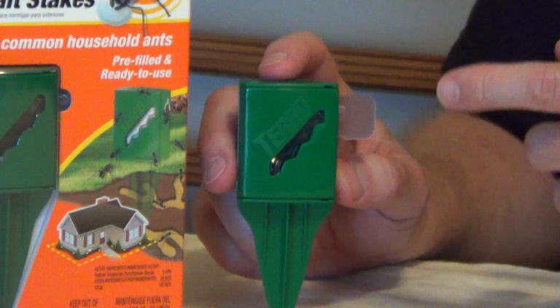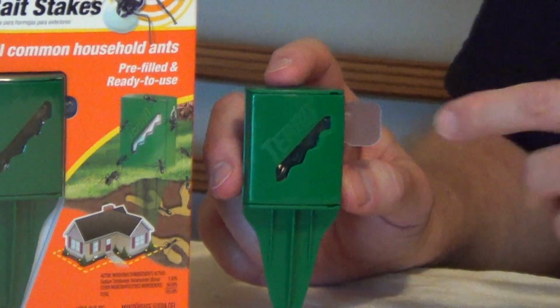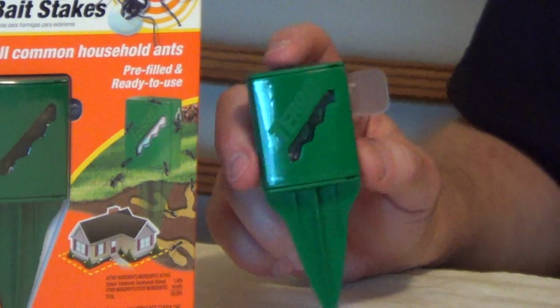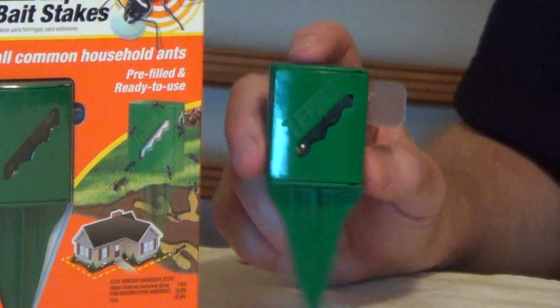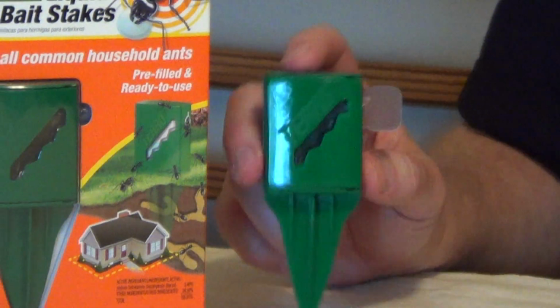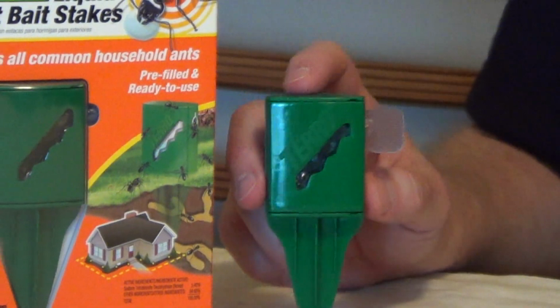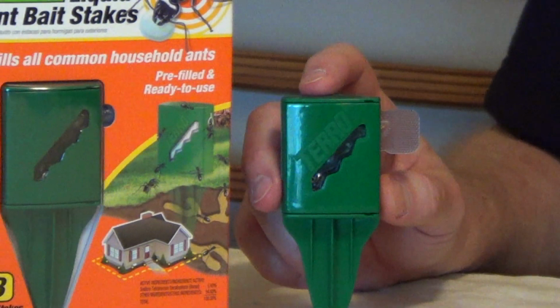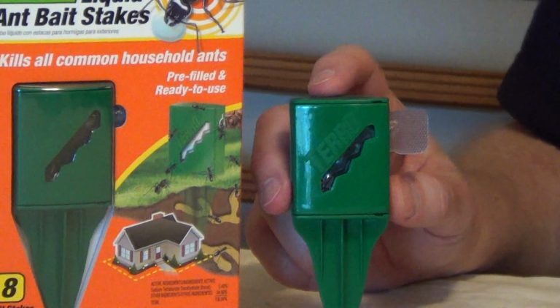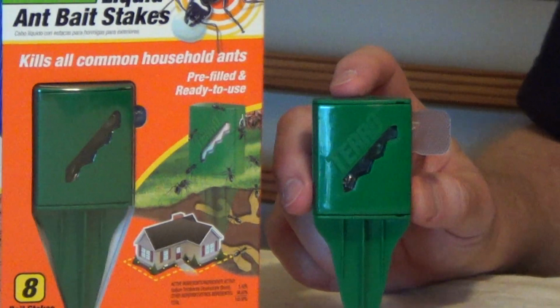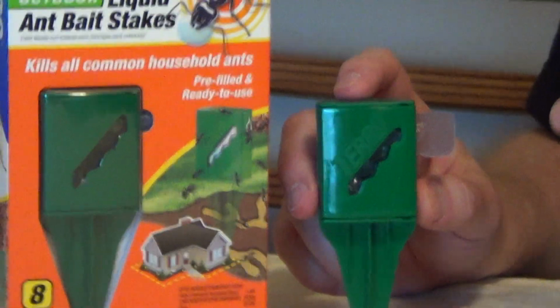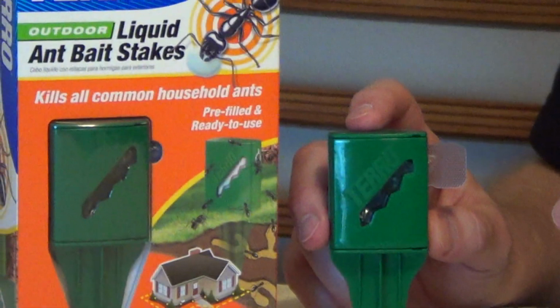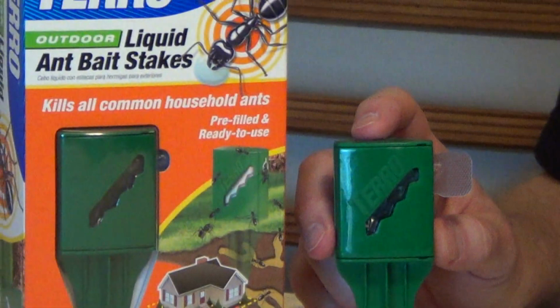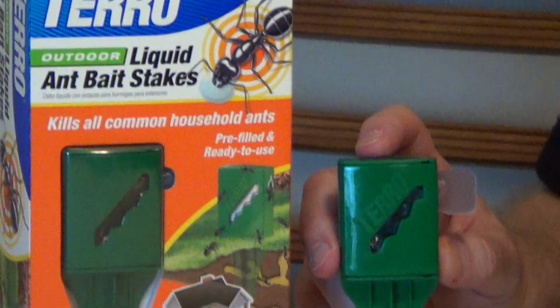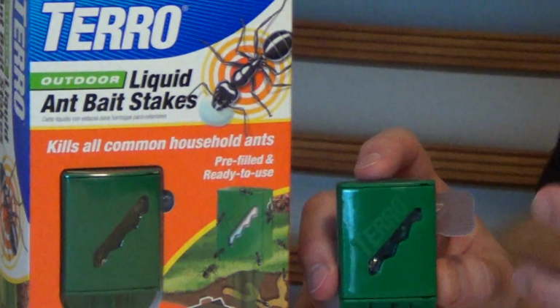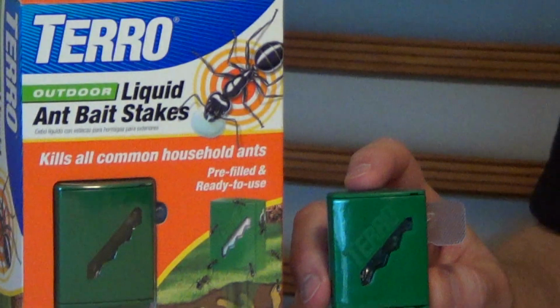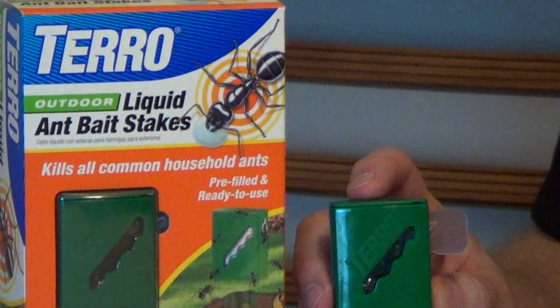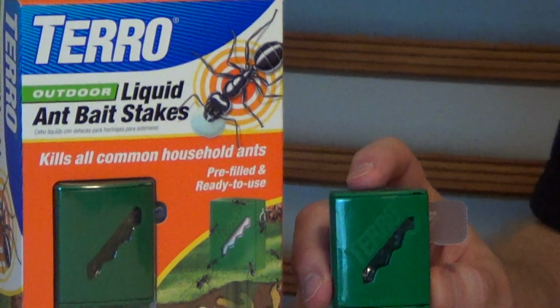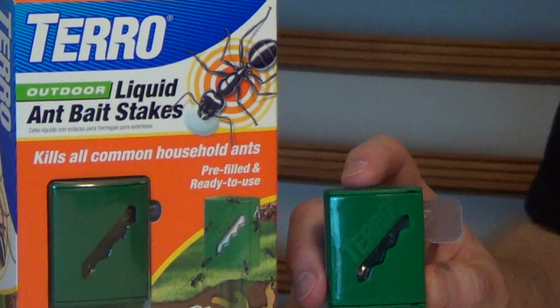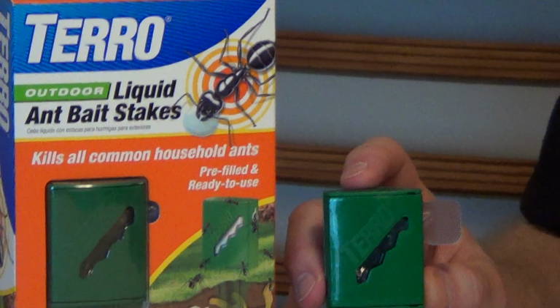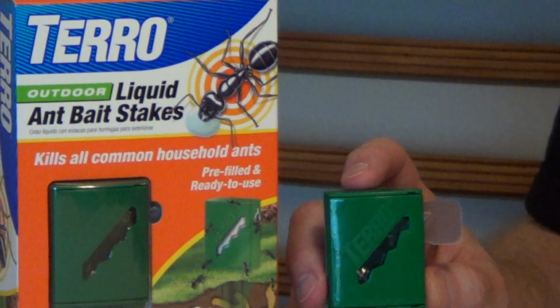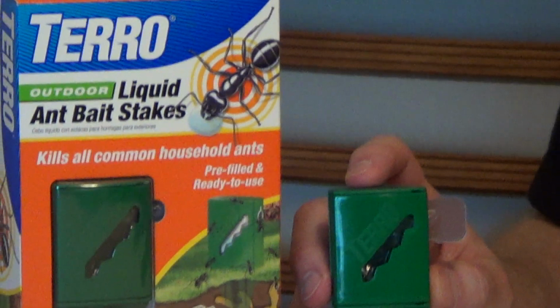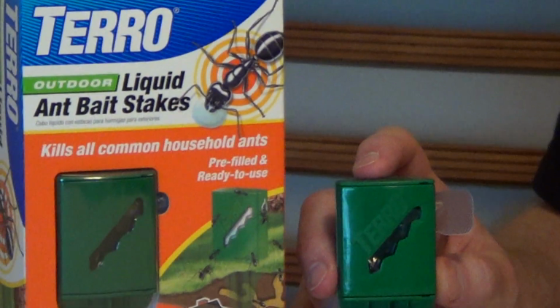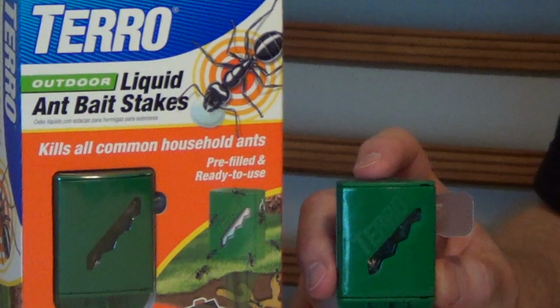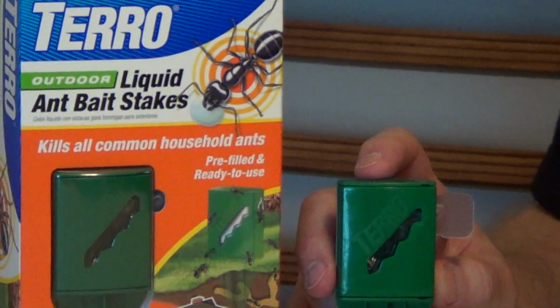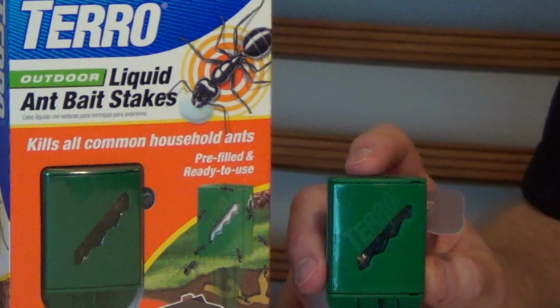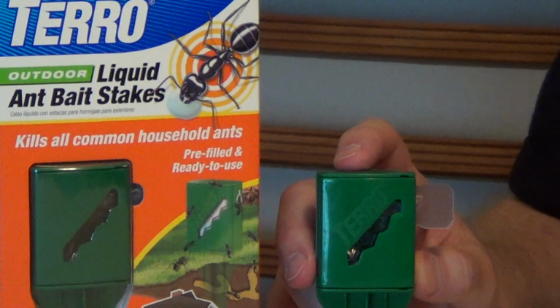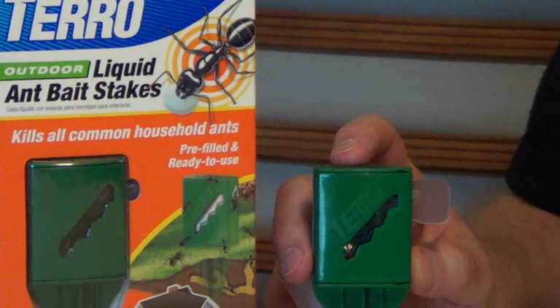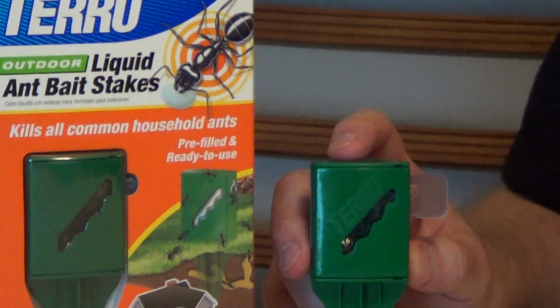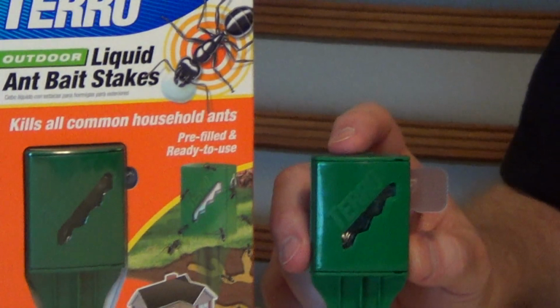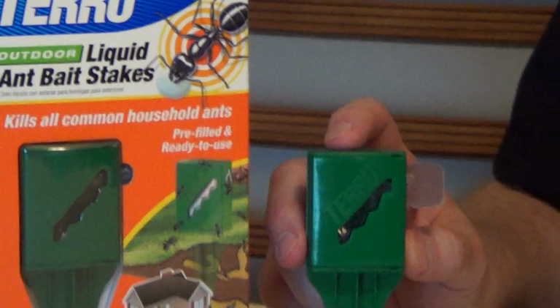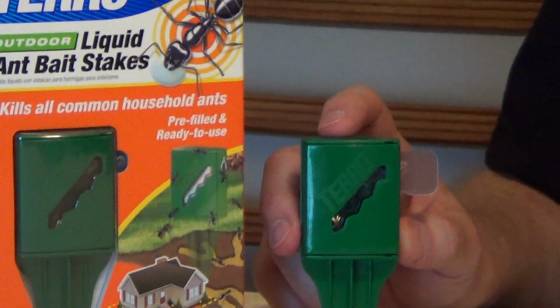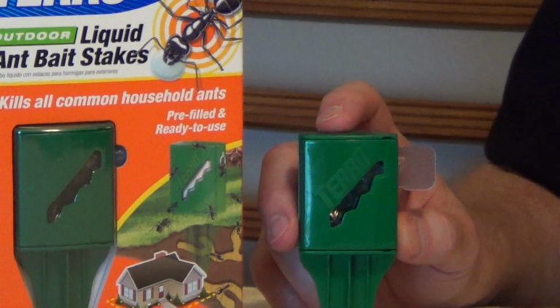I like this liquid bait because it's very easy for ants to take and bring it back to the colony. Ants have a very difficult time with solid food.